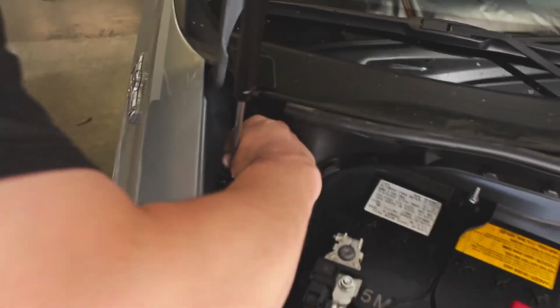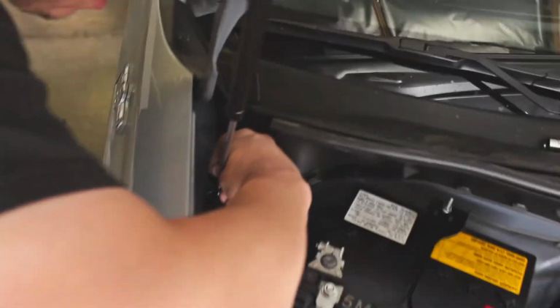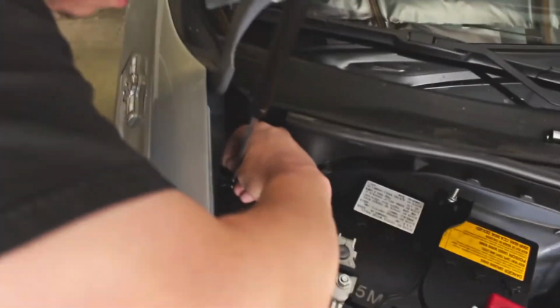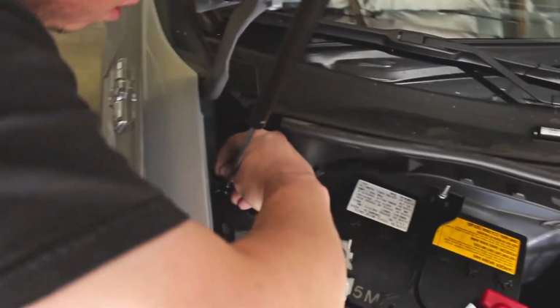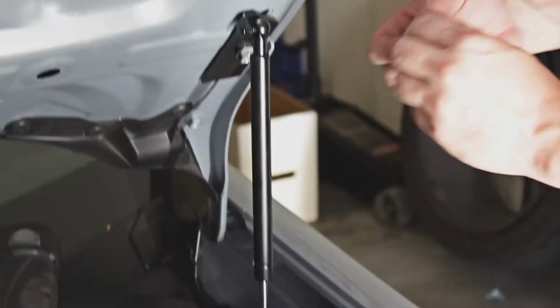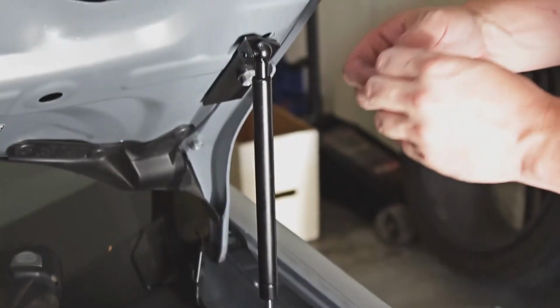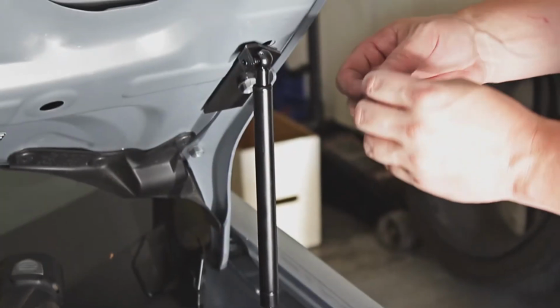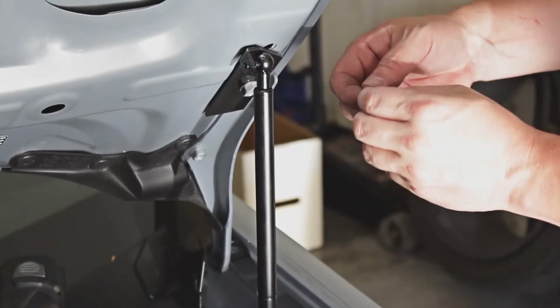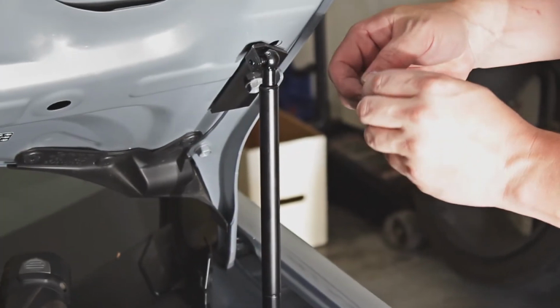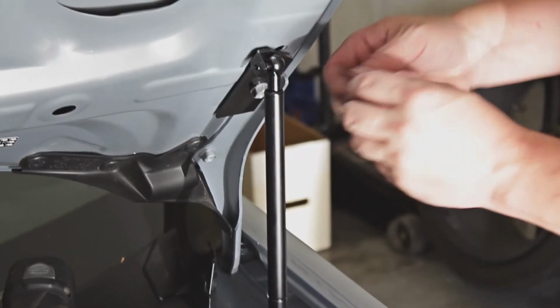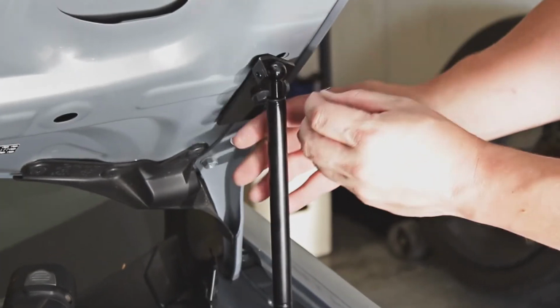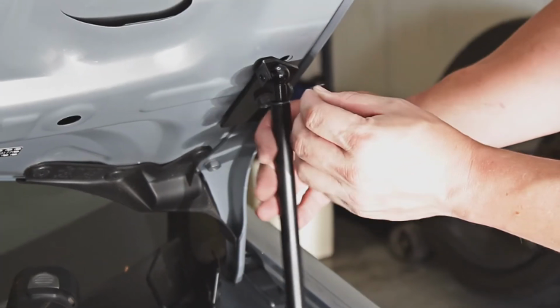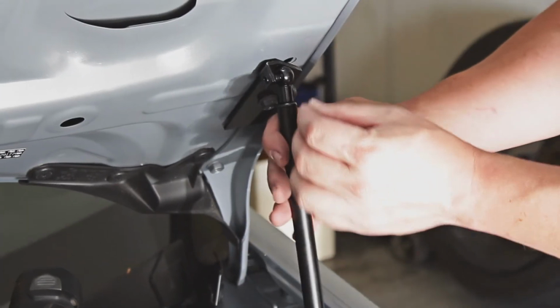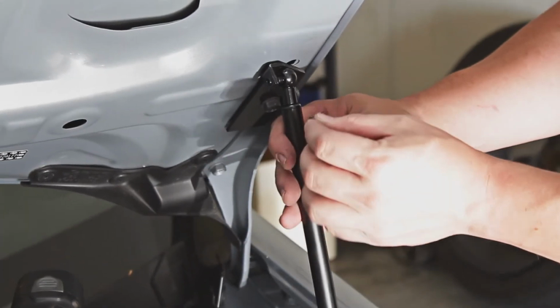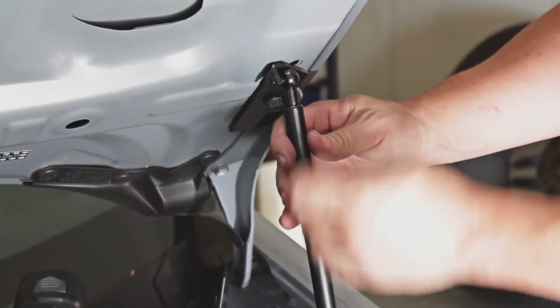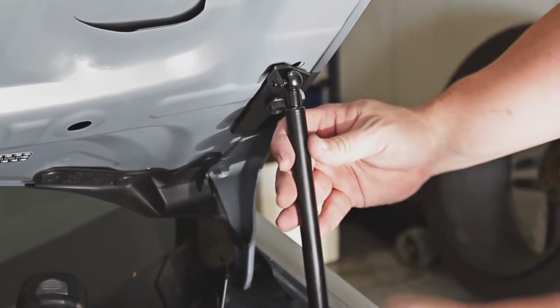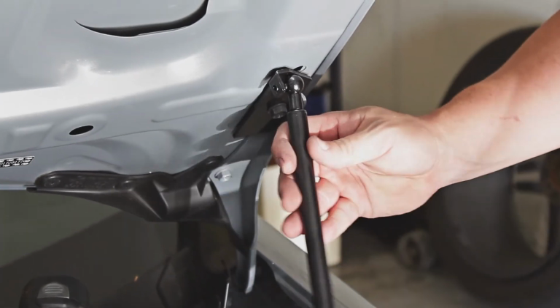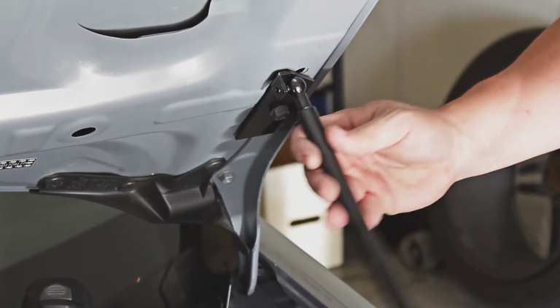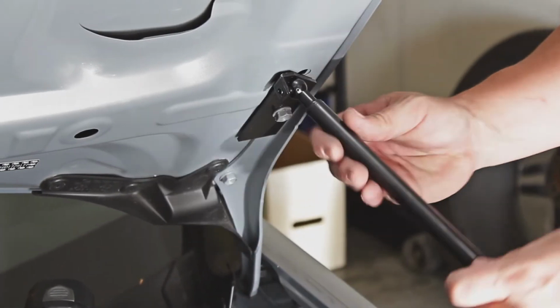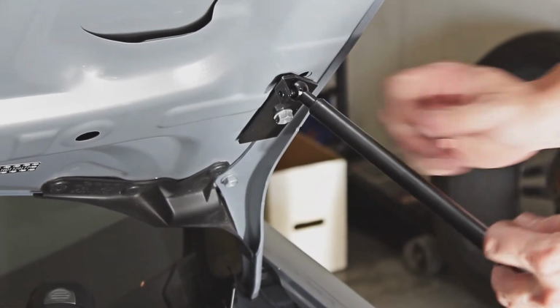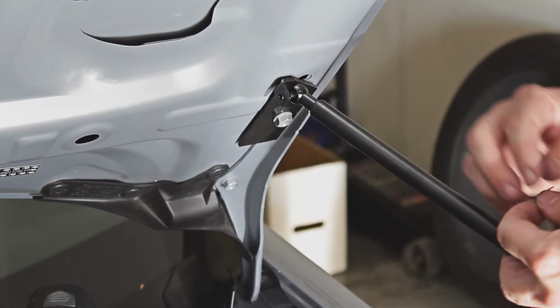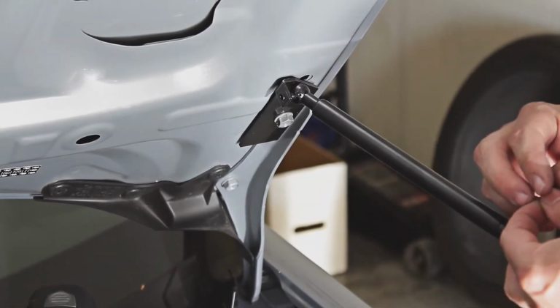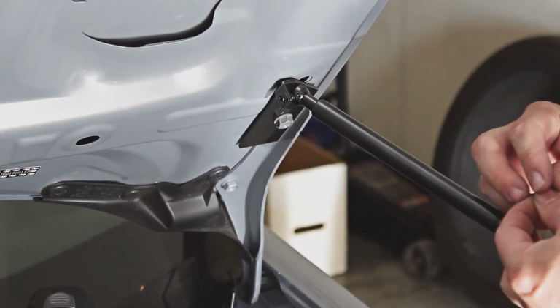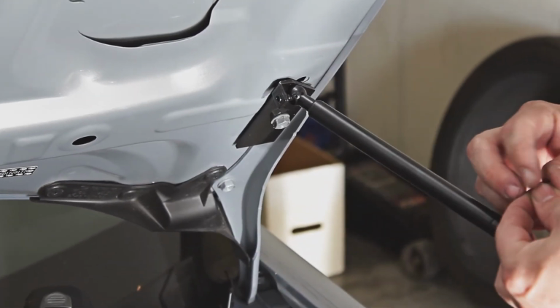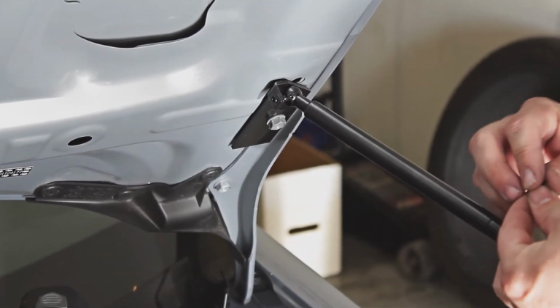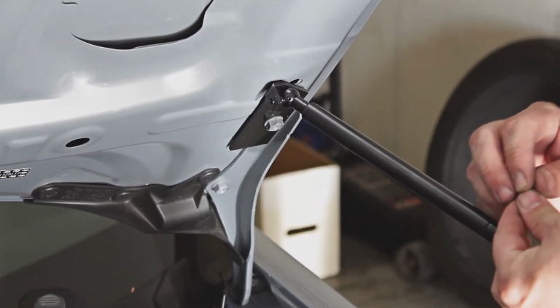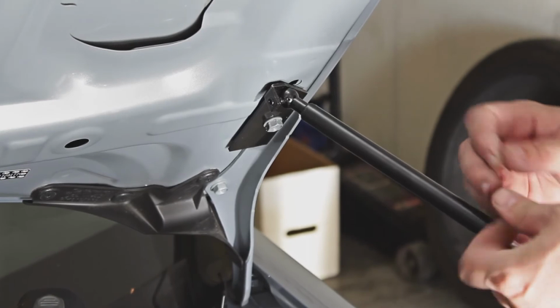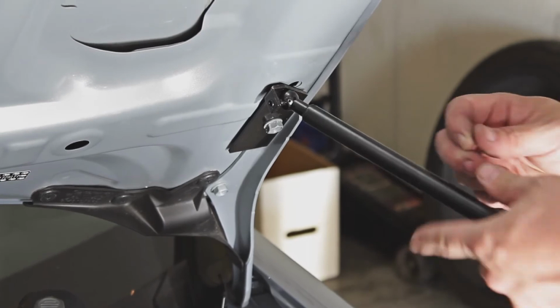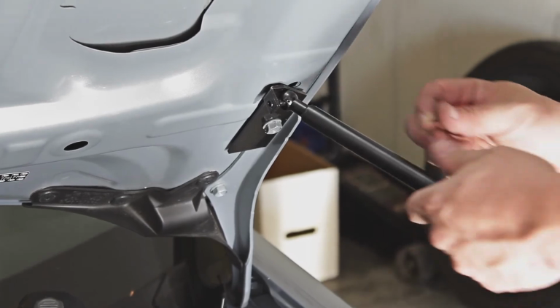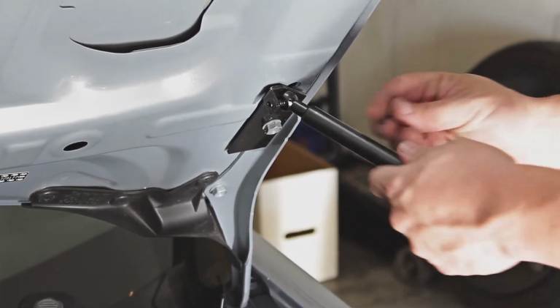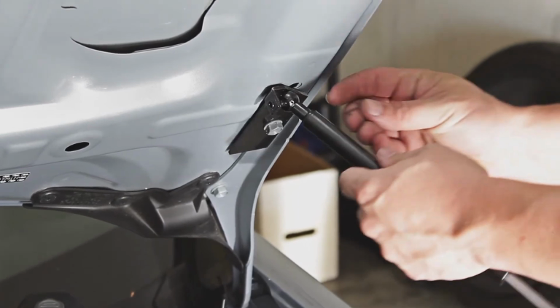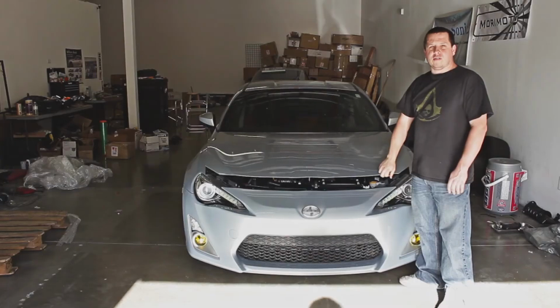Repeat the same steps on the other side, and that's how you install hood struts on your Scion FR-S or Subaru BRZ.